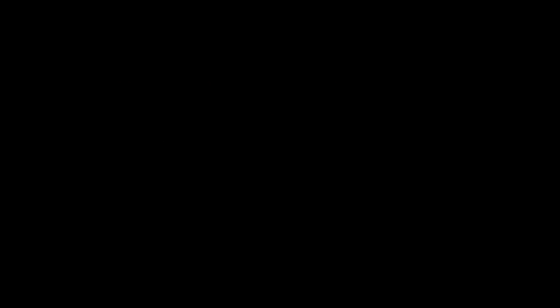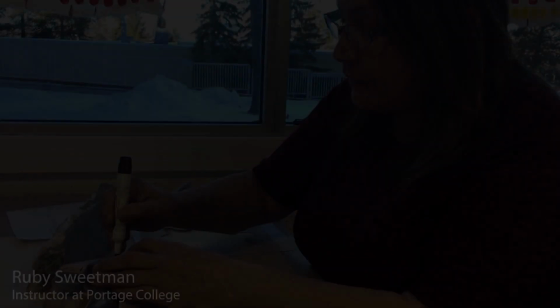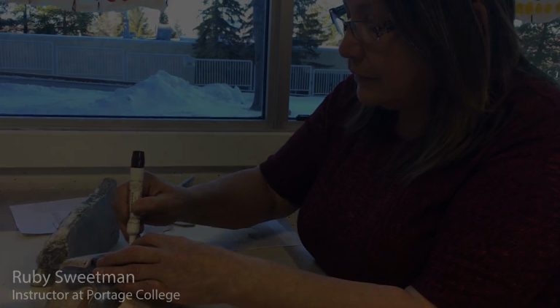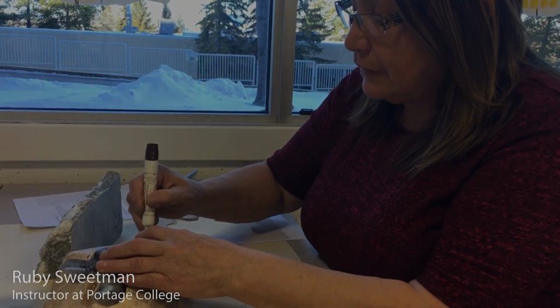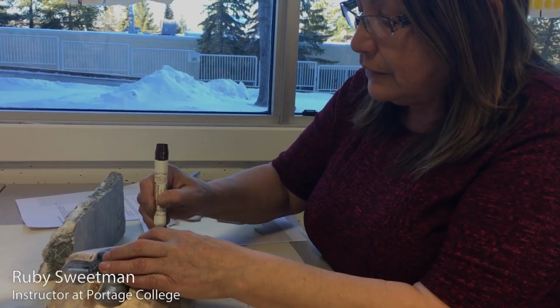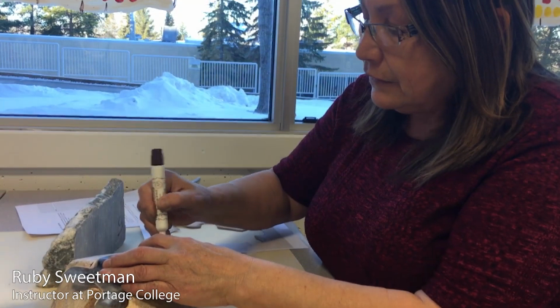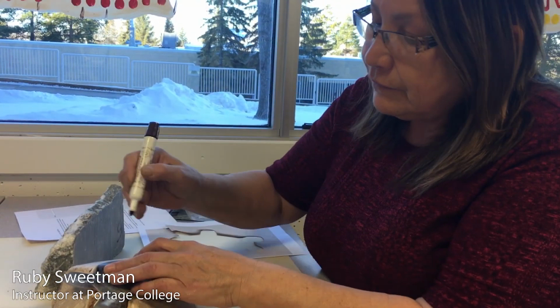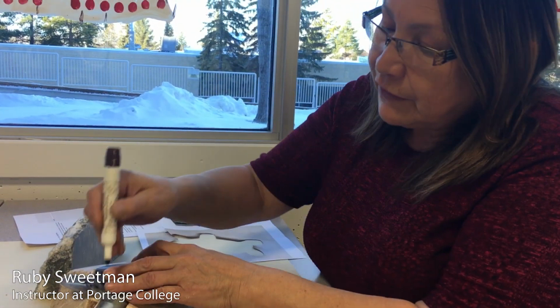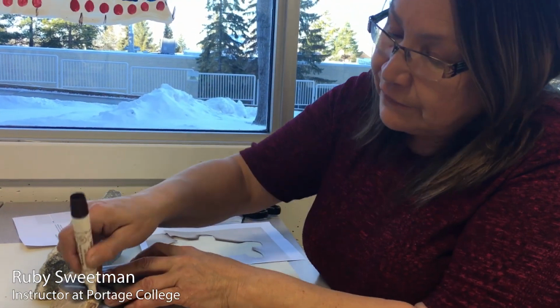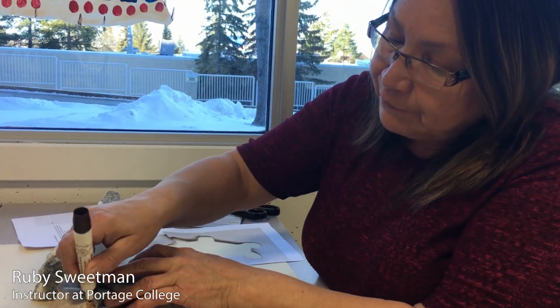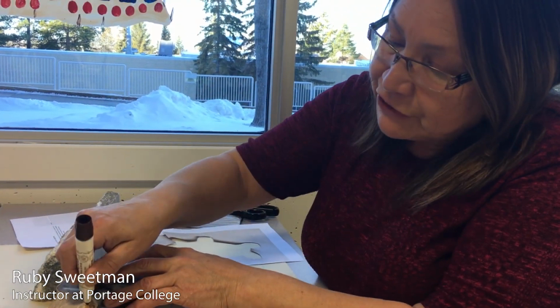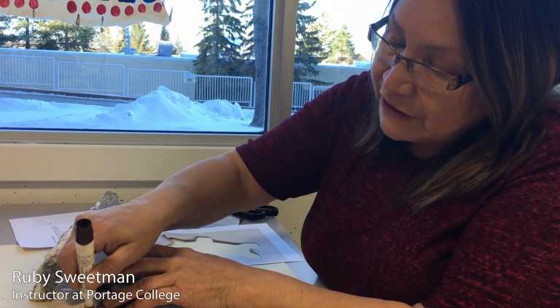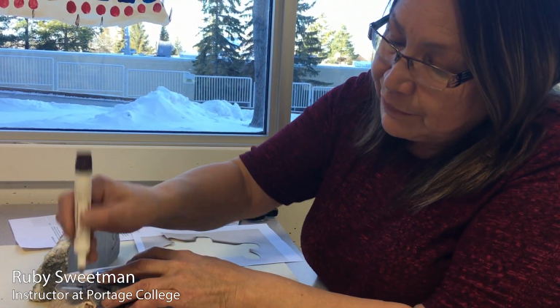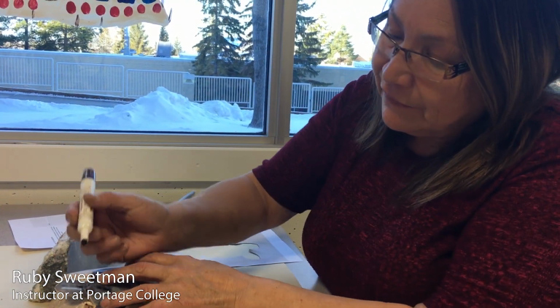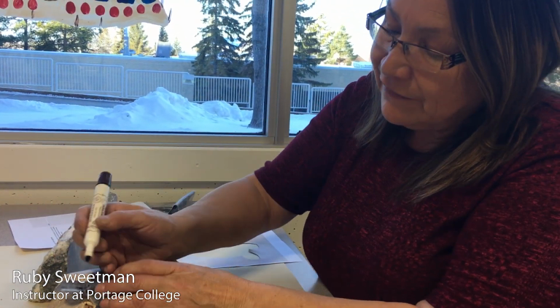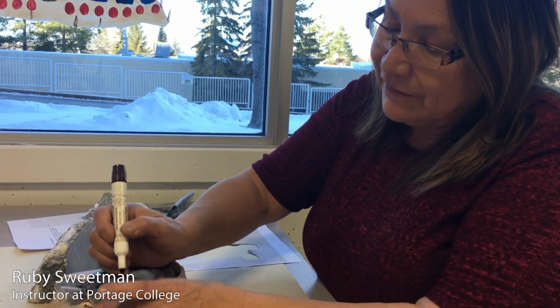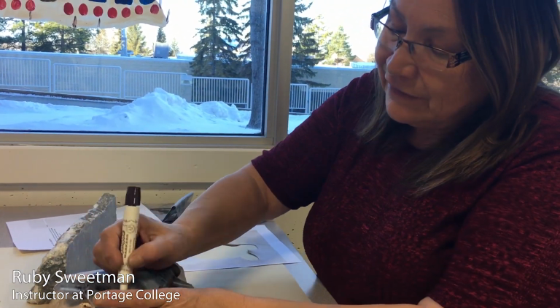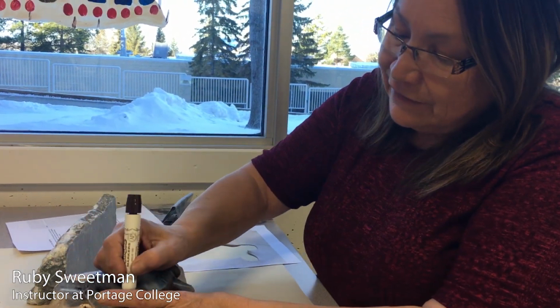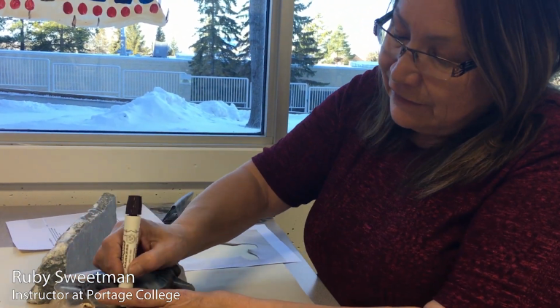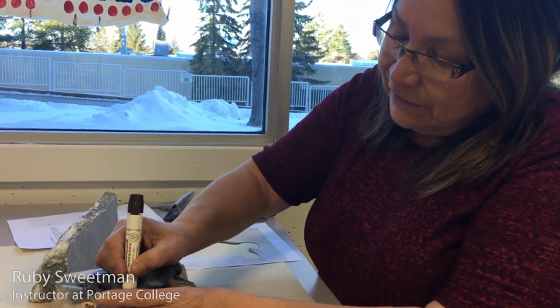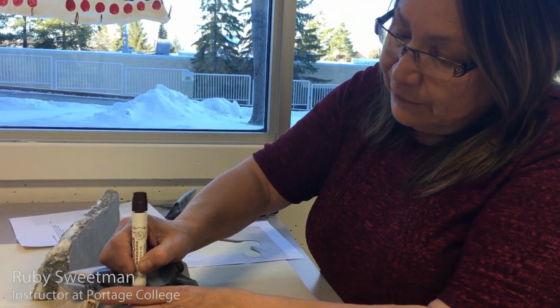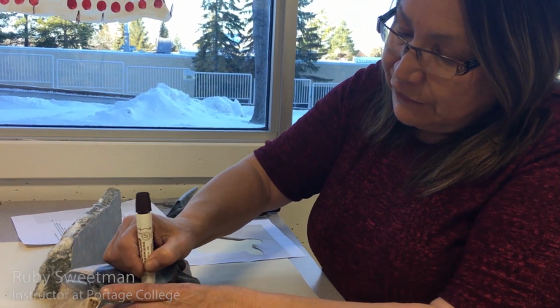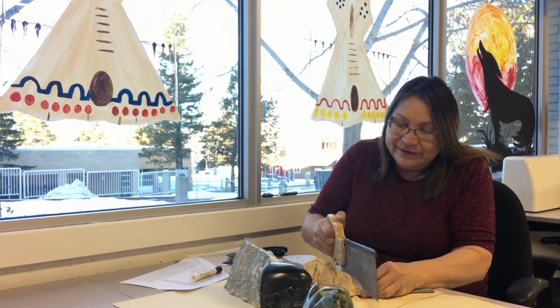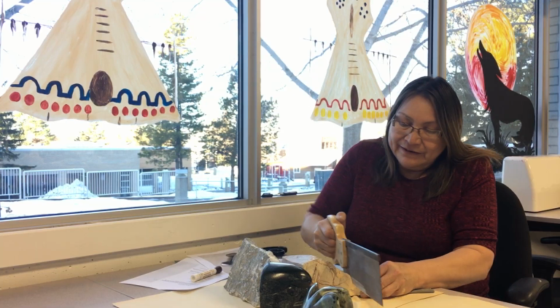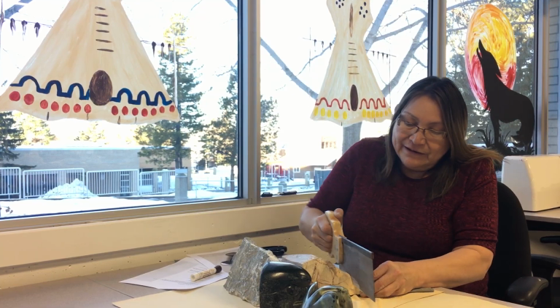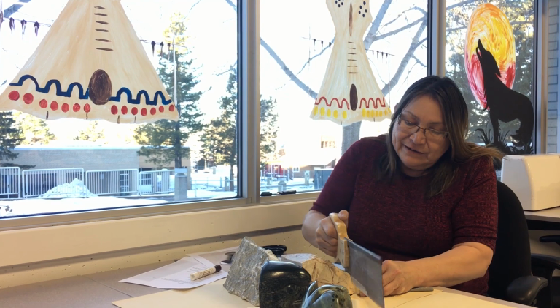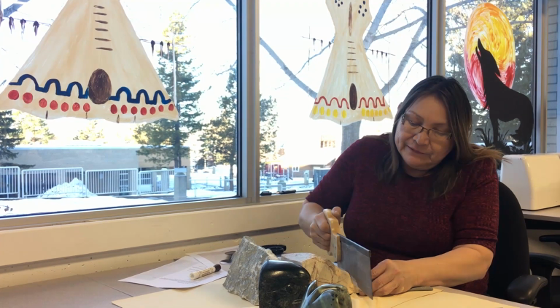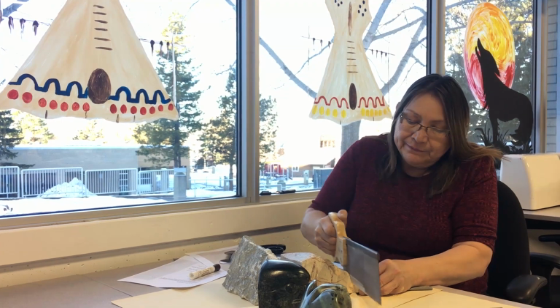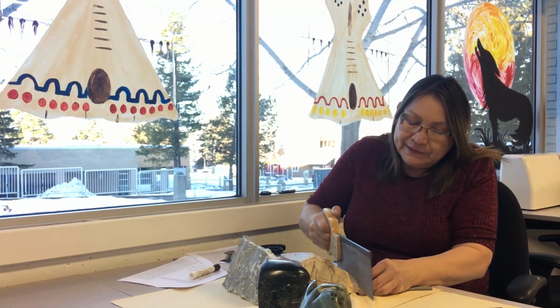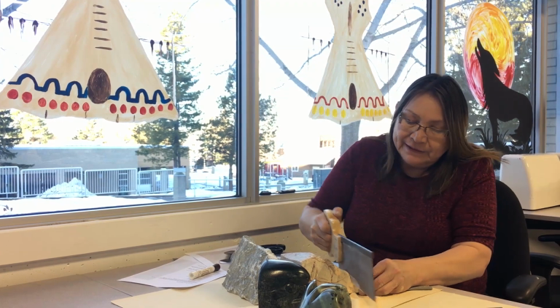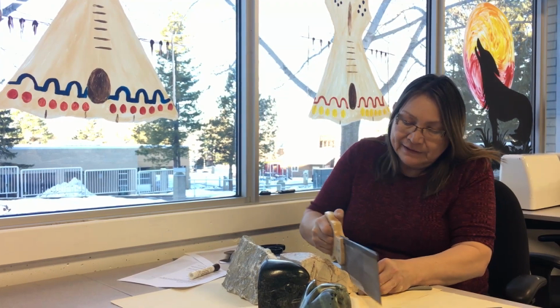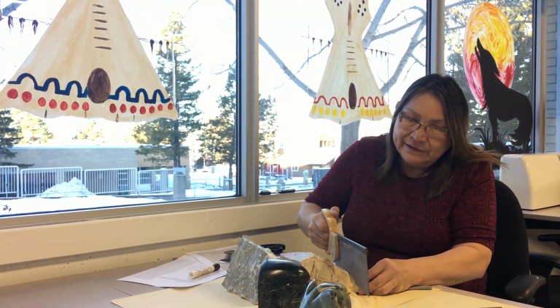Hi, my name is Ruby Sweetman, an instructor in the Native Arts and Culture program, and I'm going to talk about Inuit art.